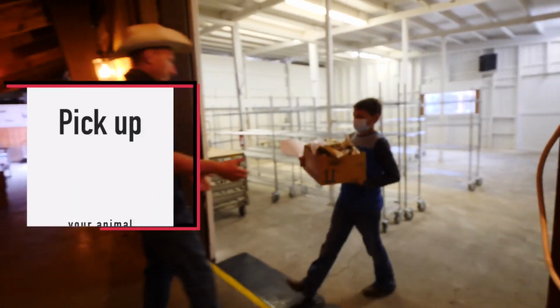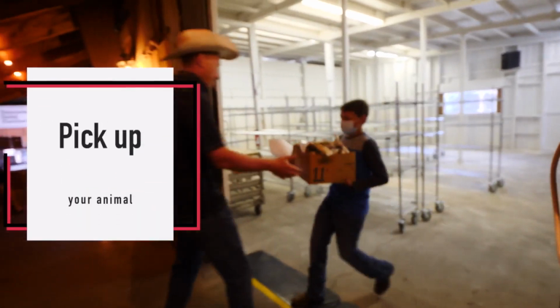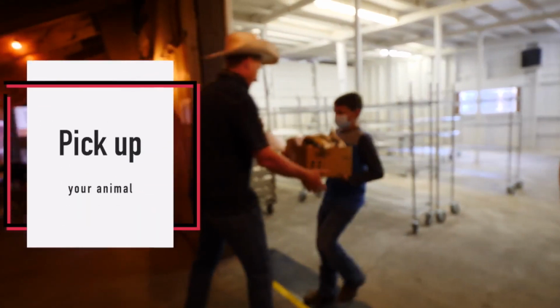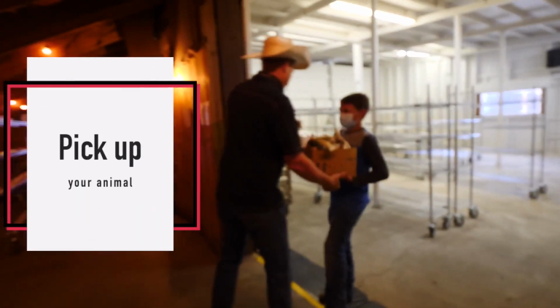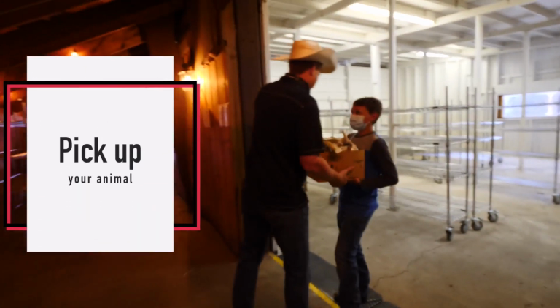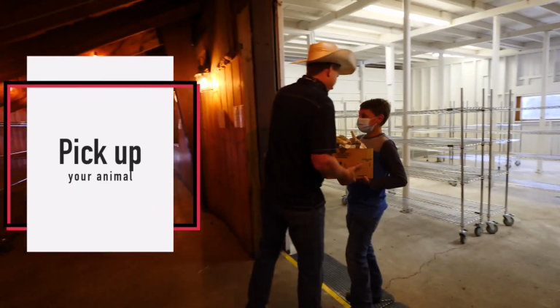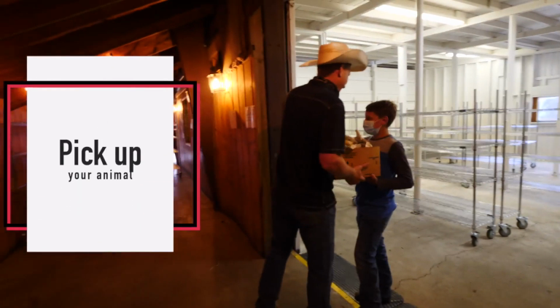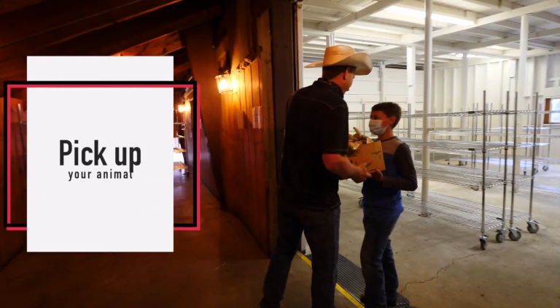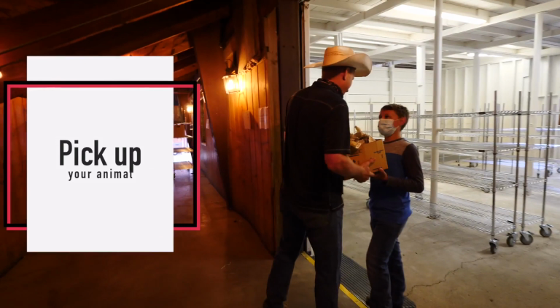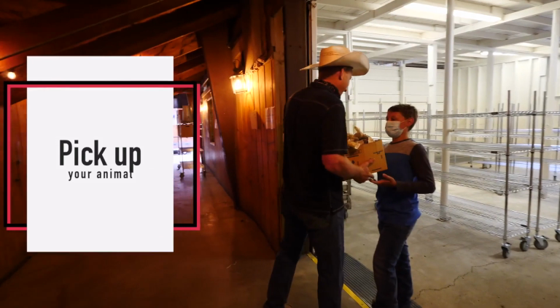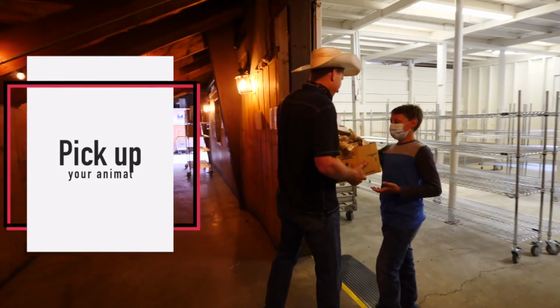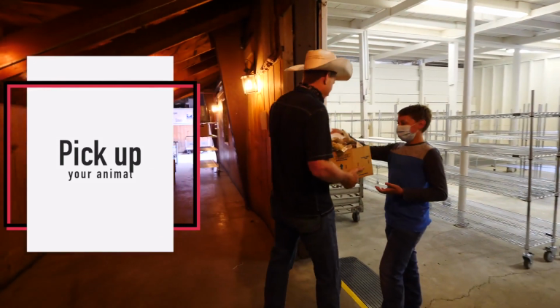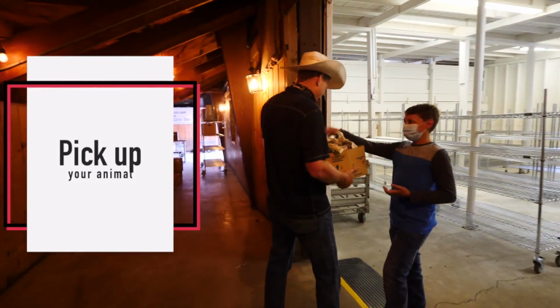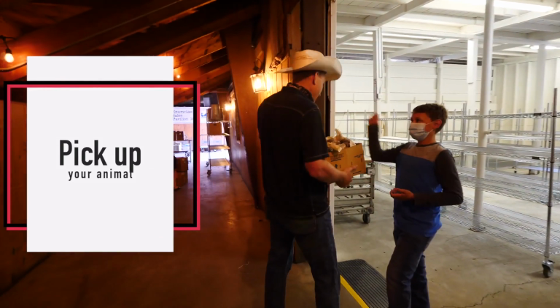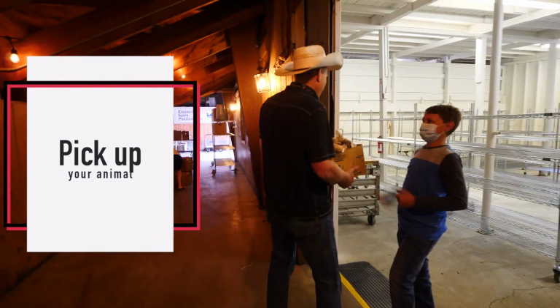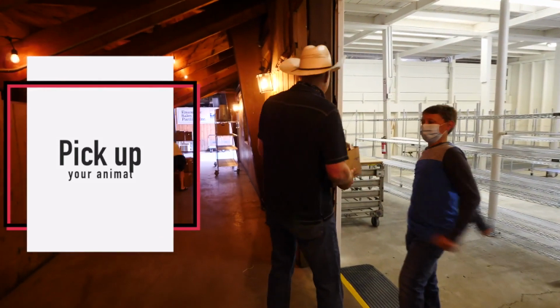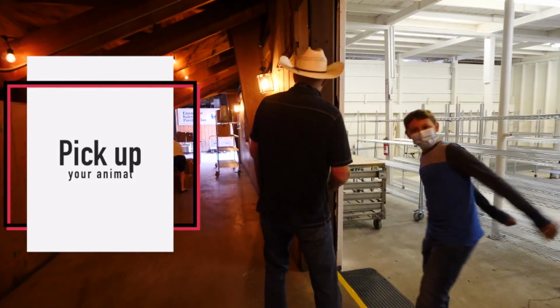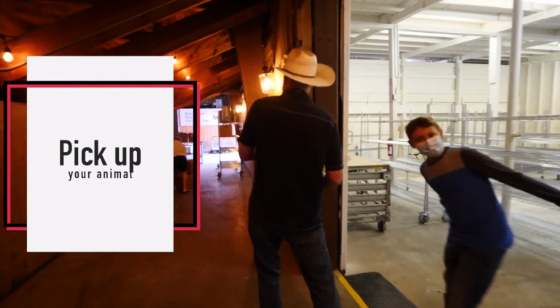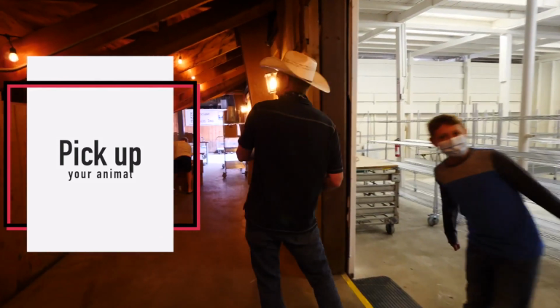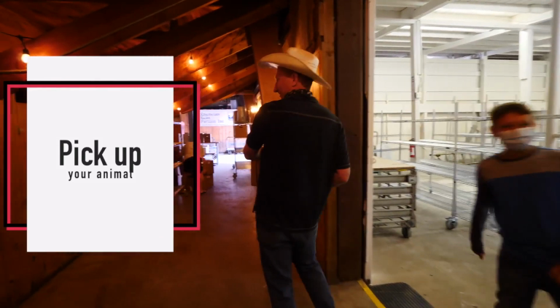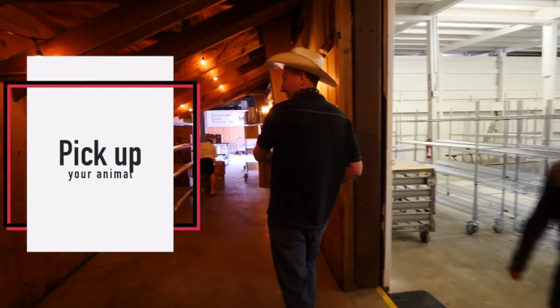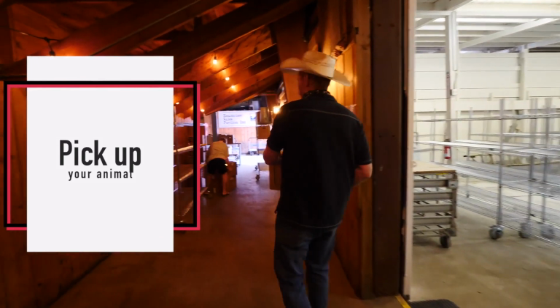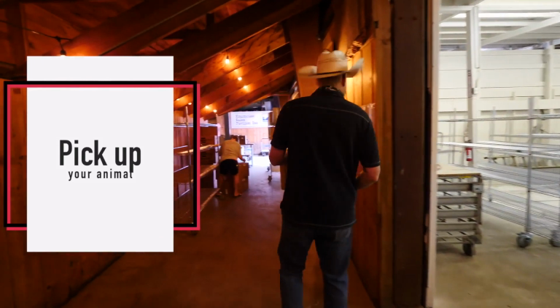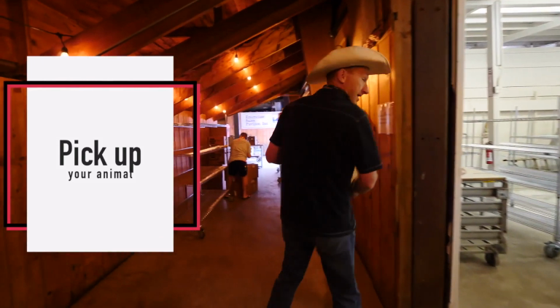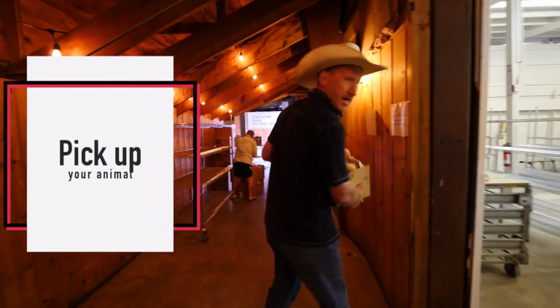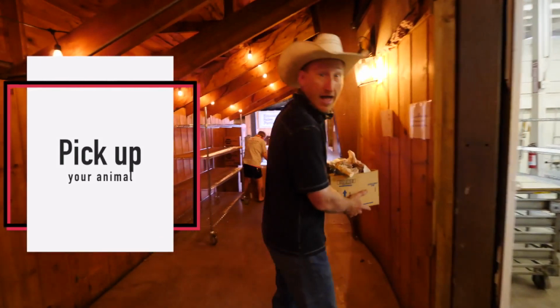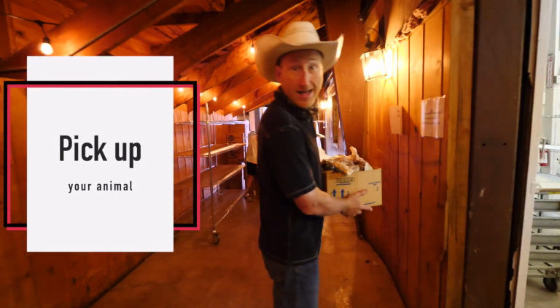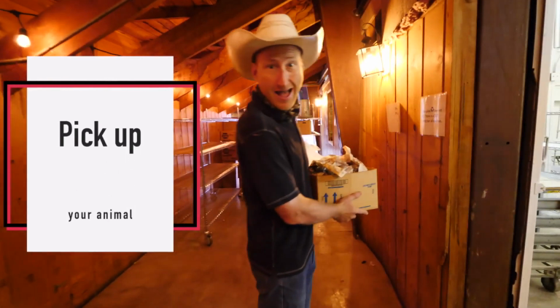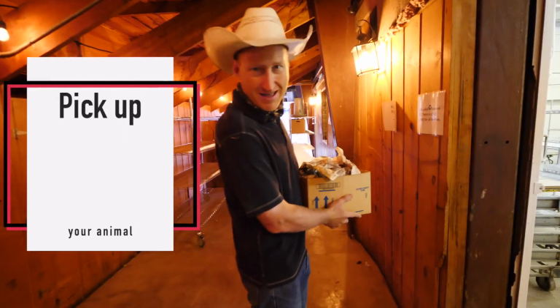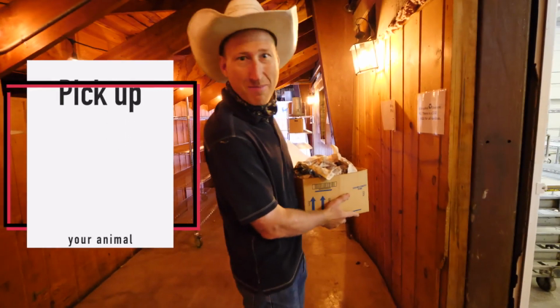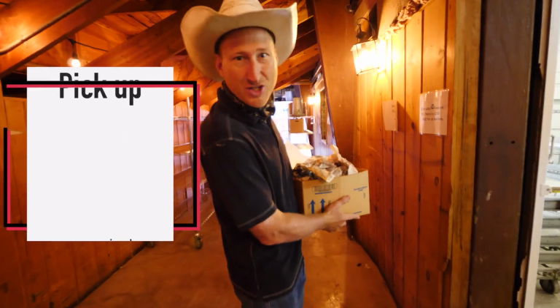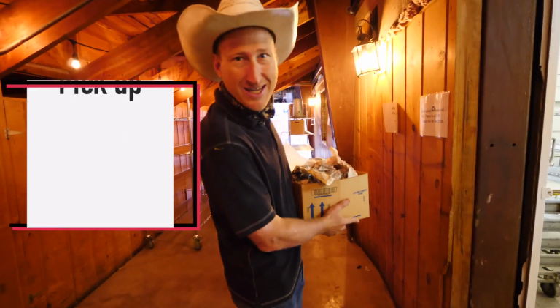Here you go sir, have a nice day. Thank you. I got my chicken.